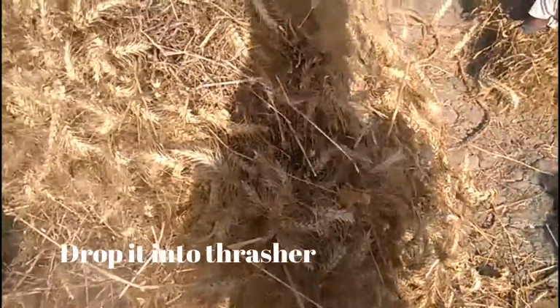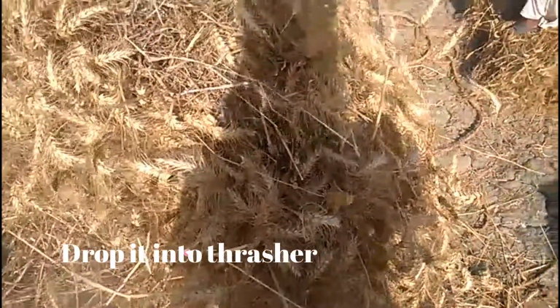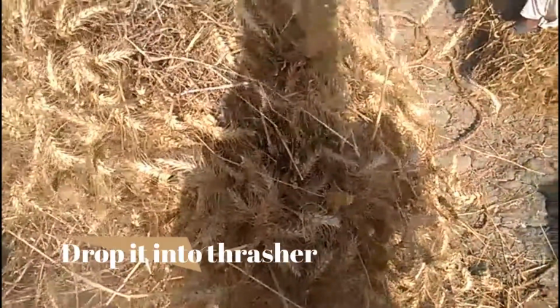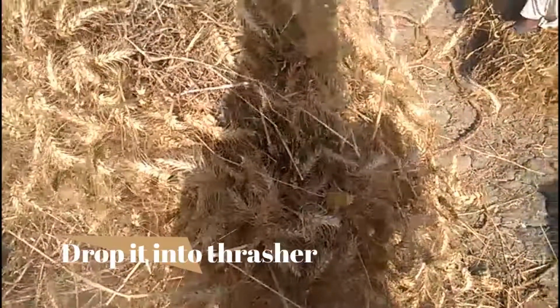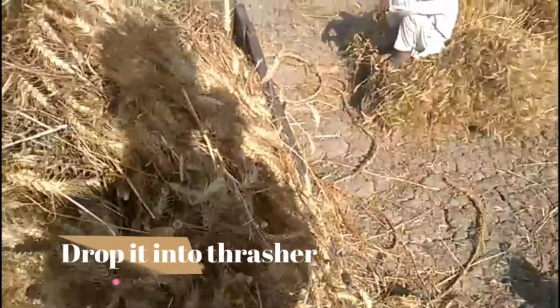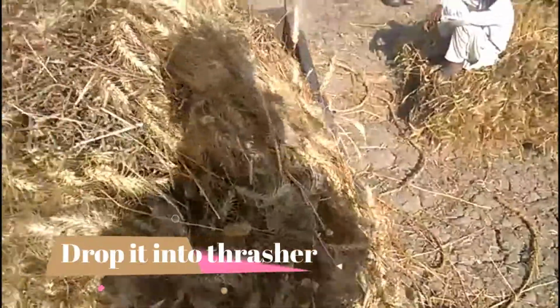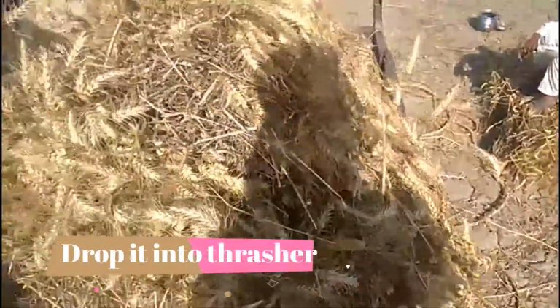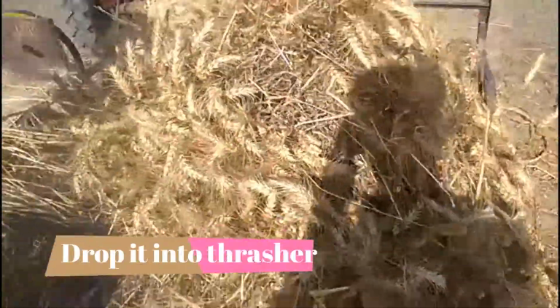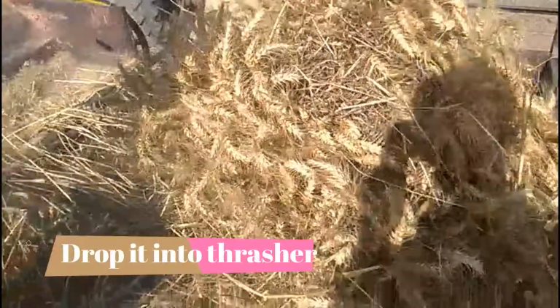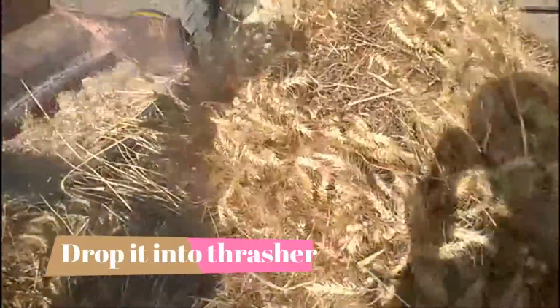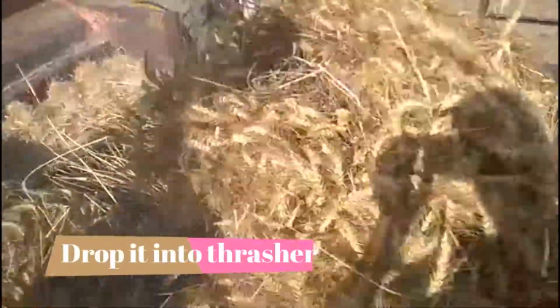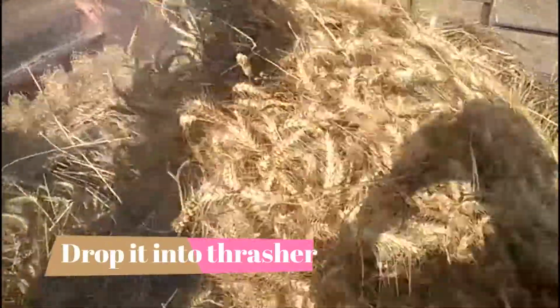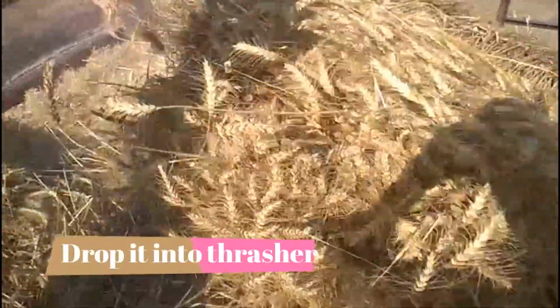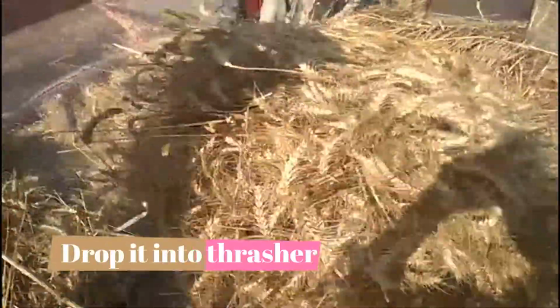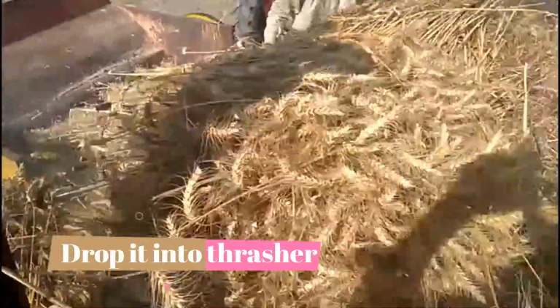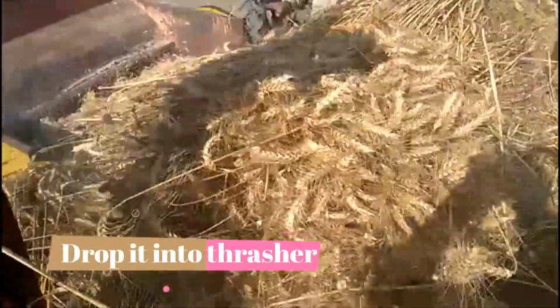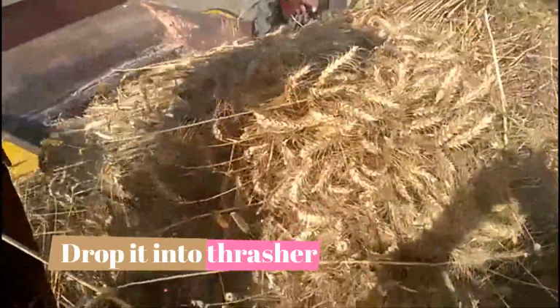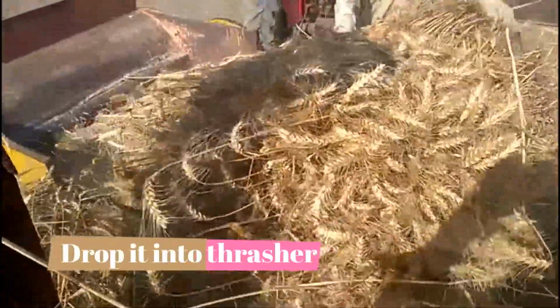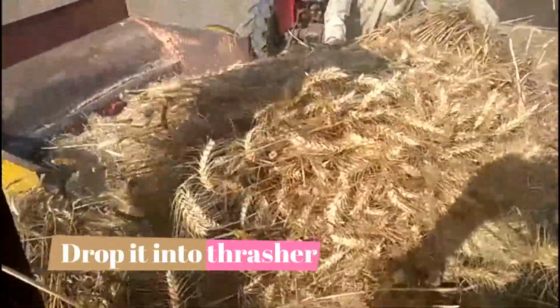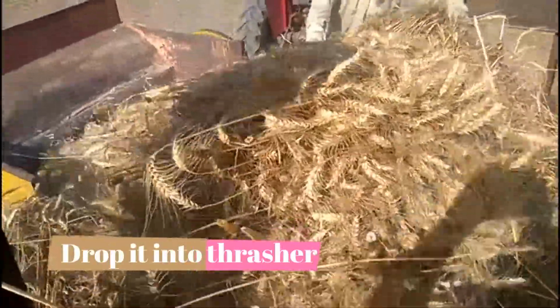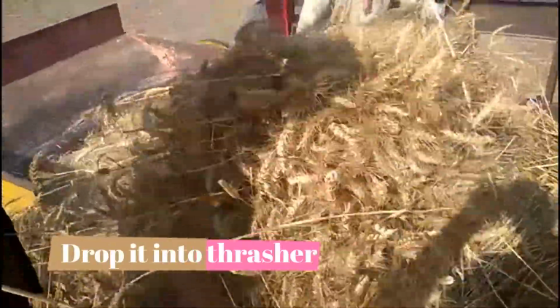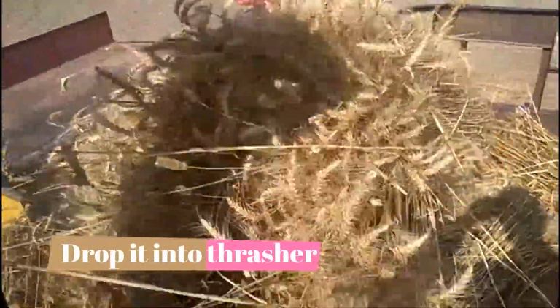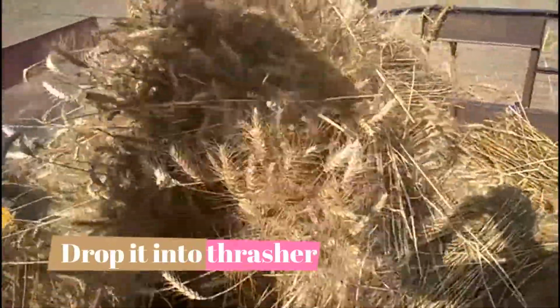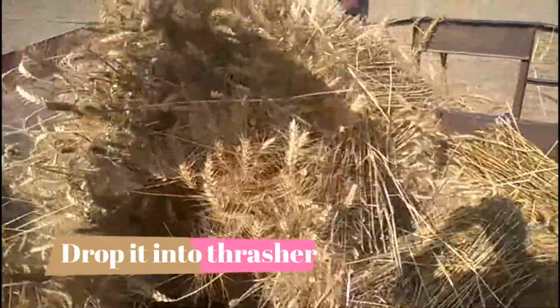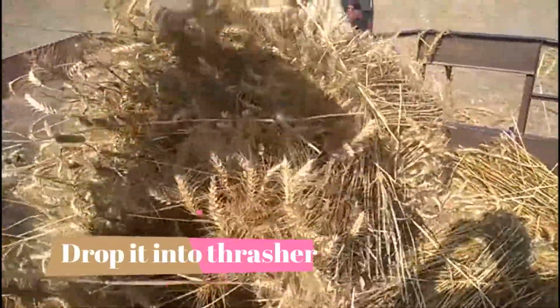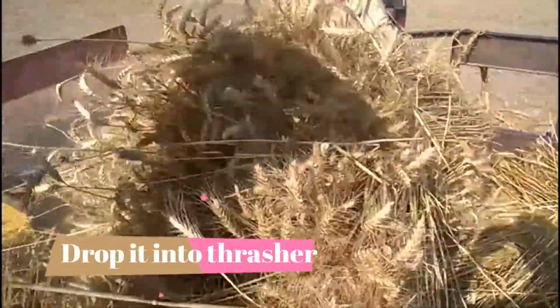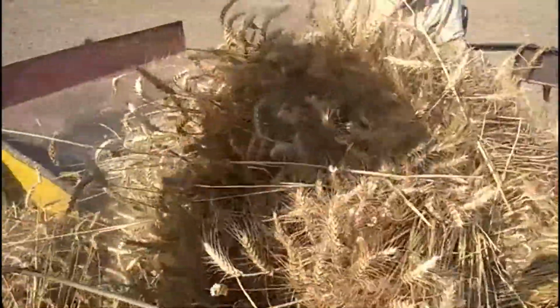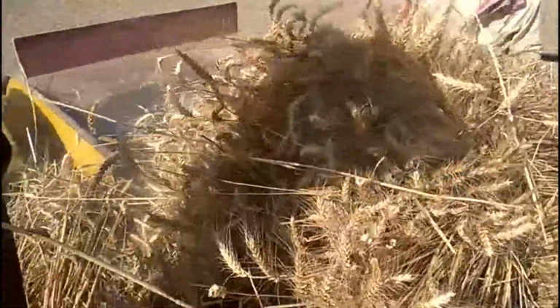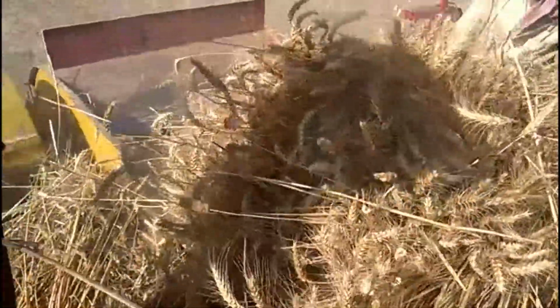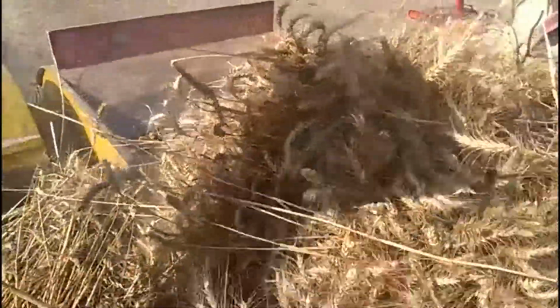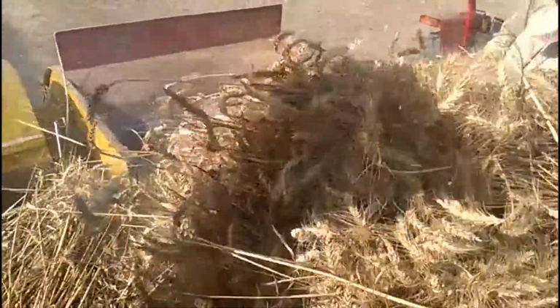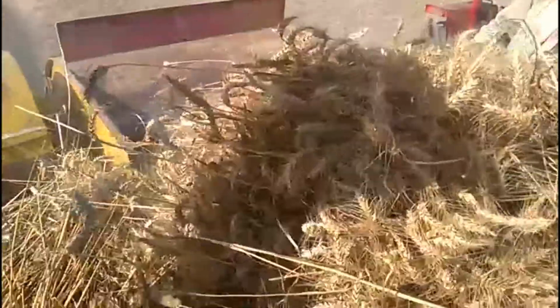A man in the trolley slowly drops the bundle into the thresher.